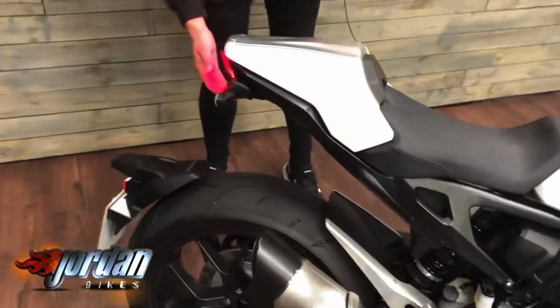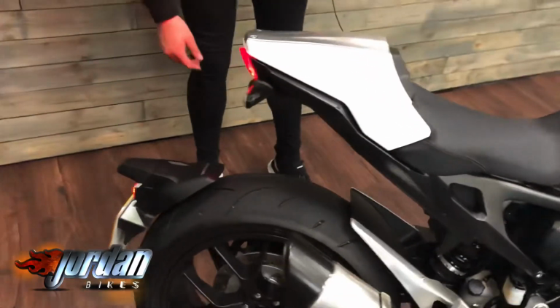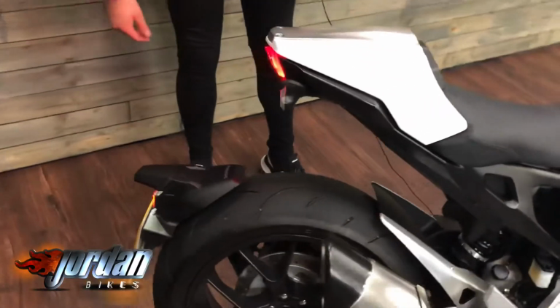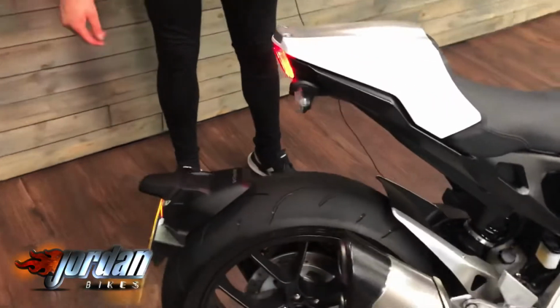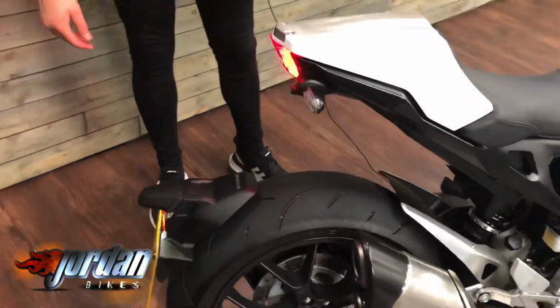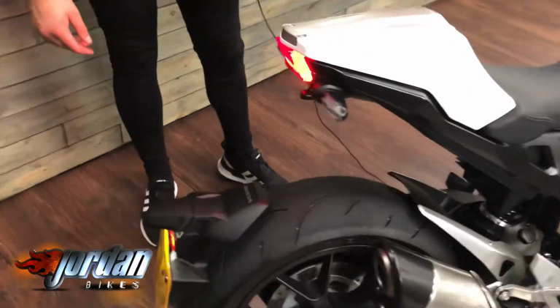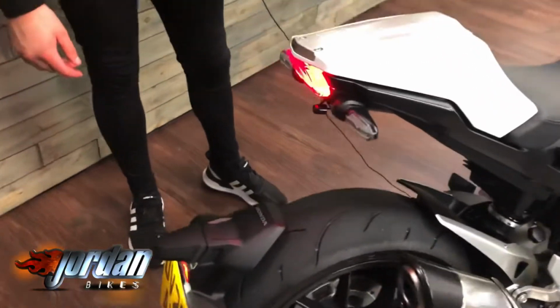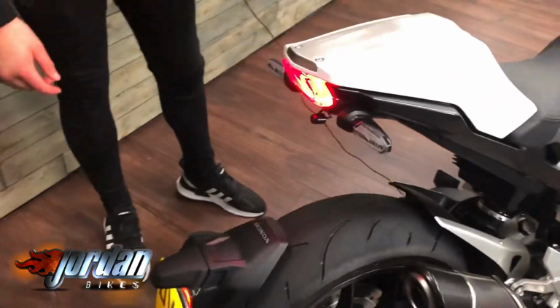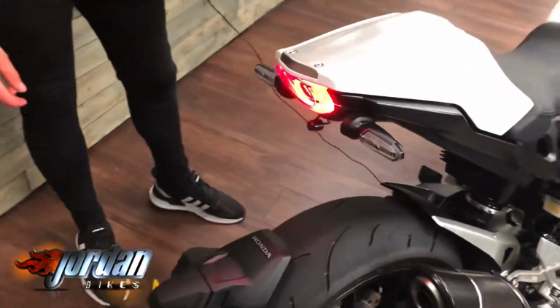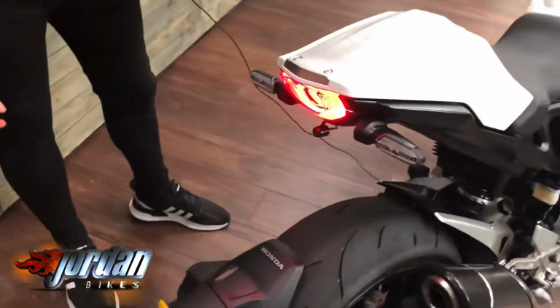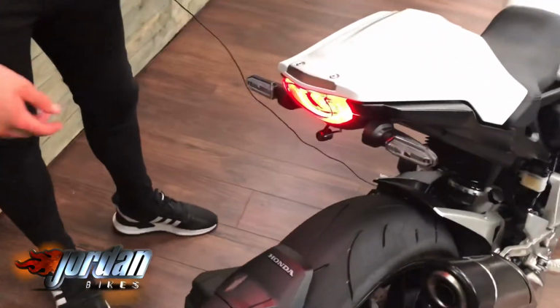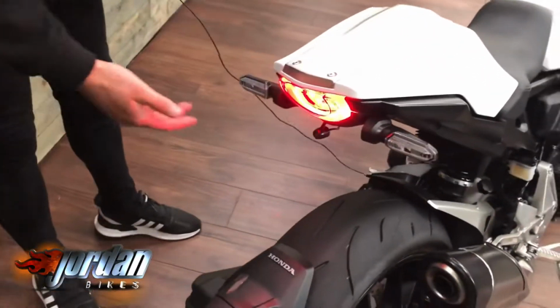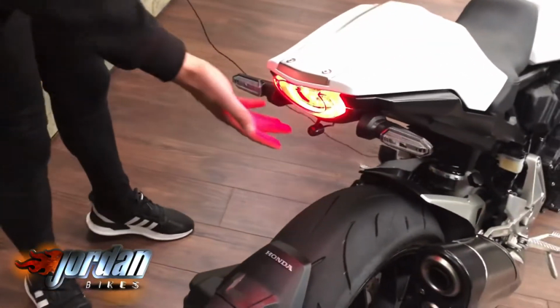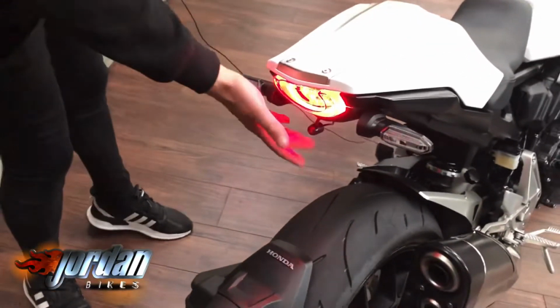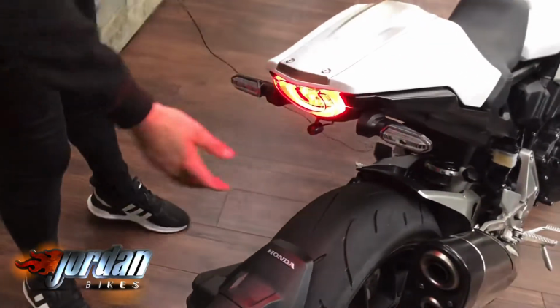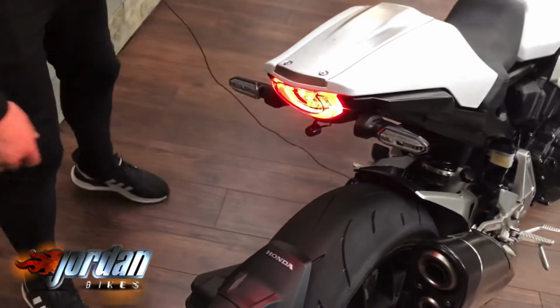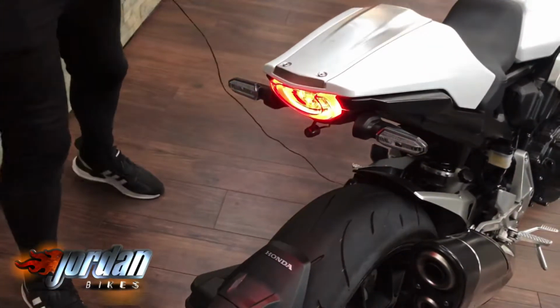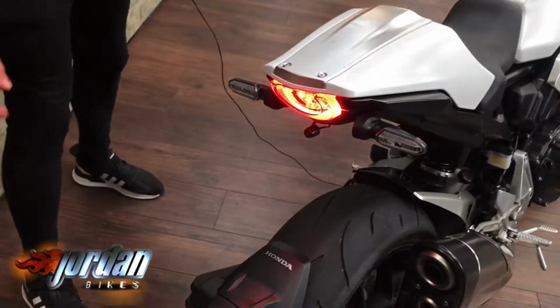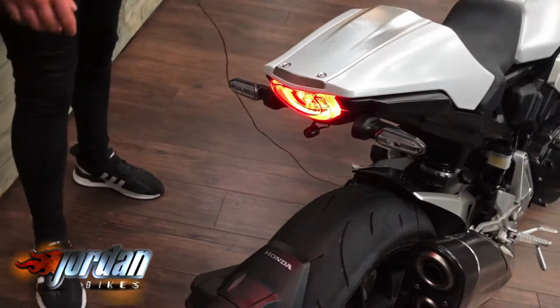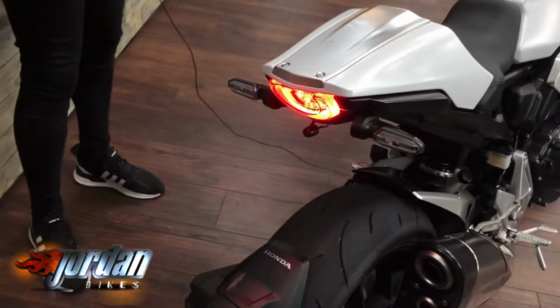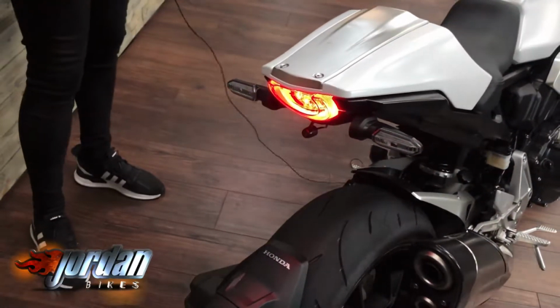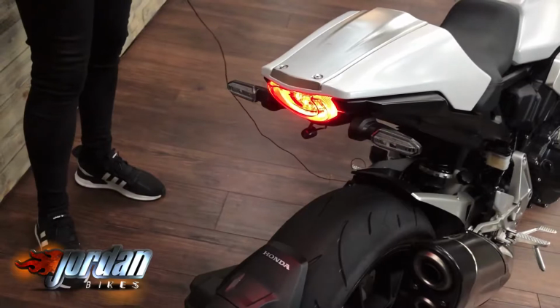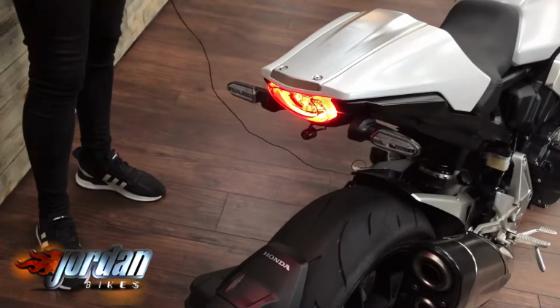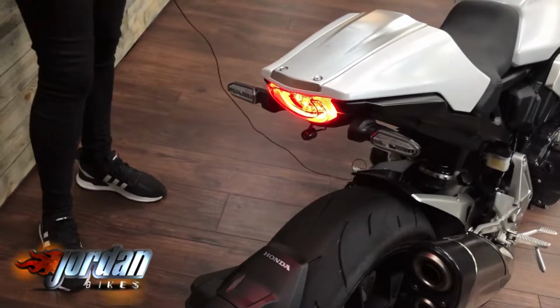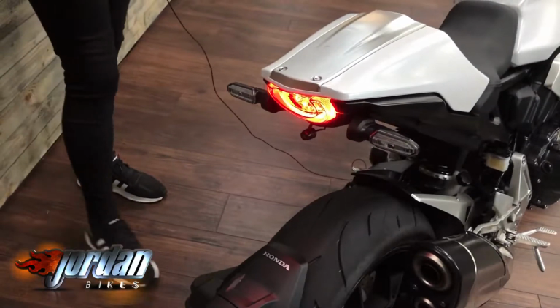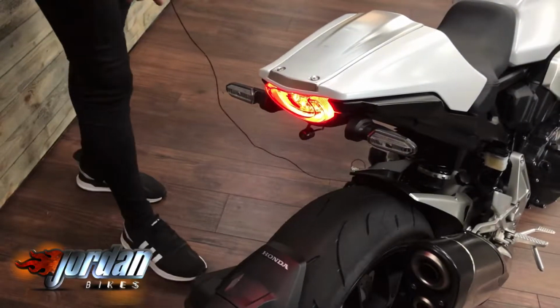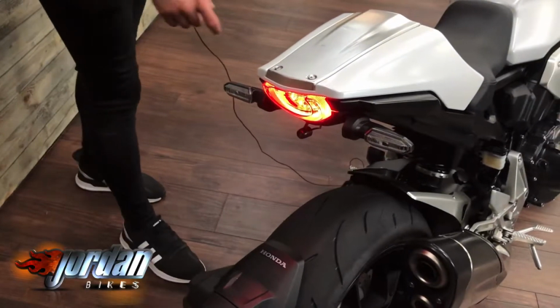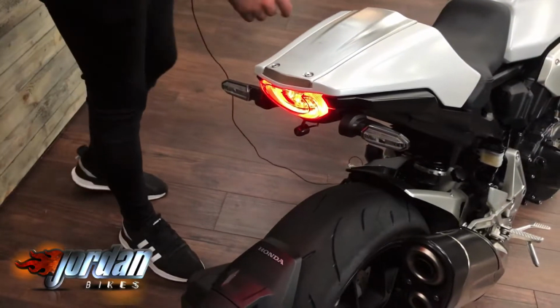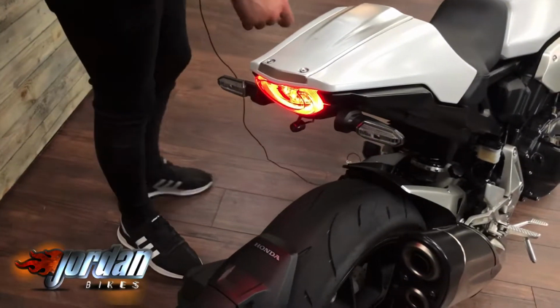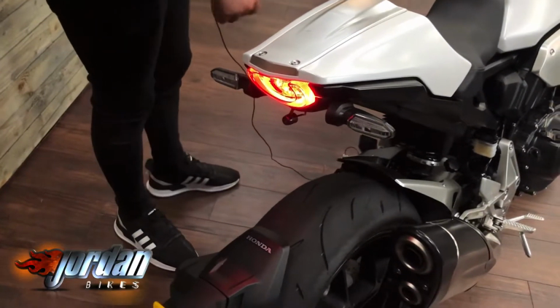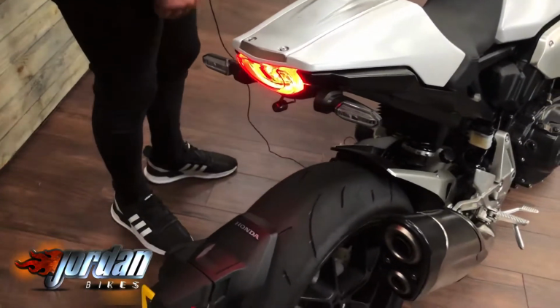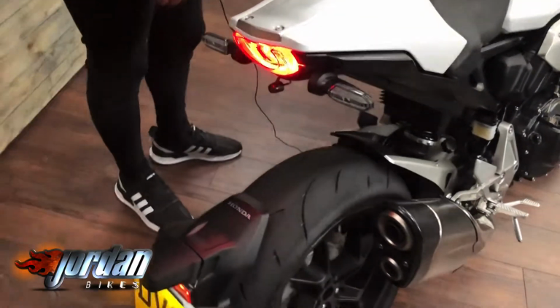If you come to the back as well, you'll see there's a really small little camera just underneath the back. You get a single-sided swingarm on these — it looks fantastic. I haven't seen one in white before and this one is gorgeous.